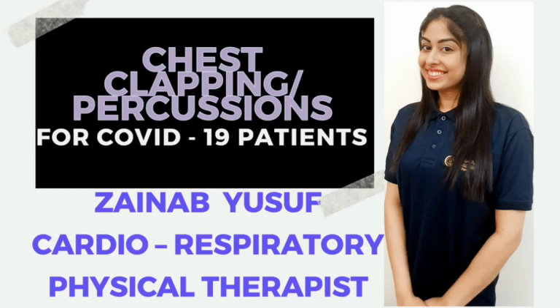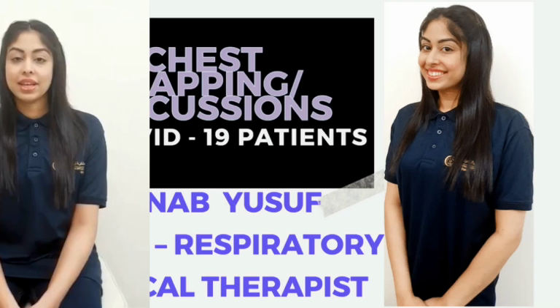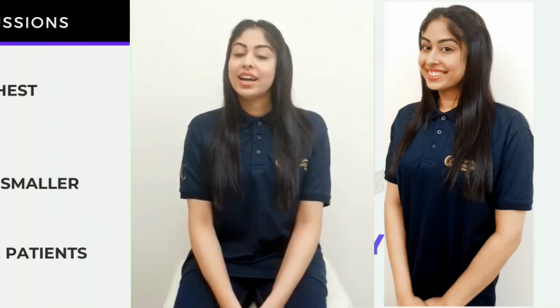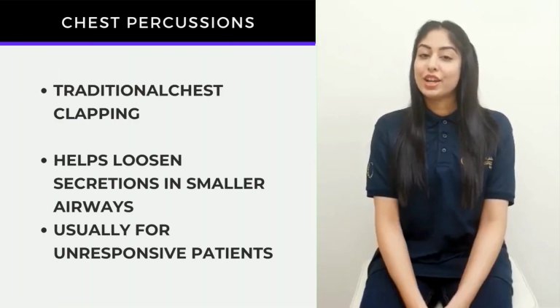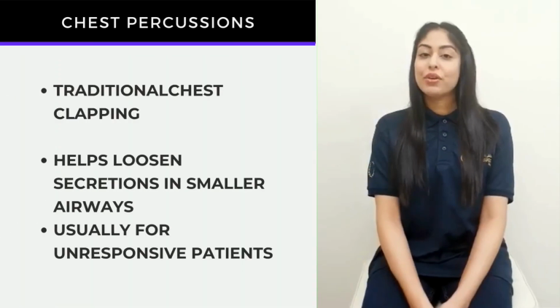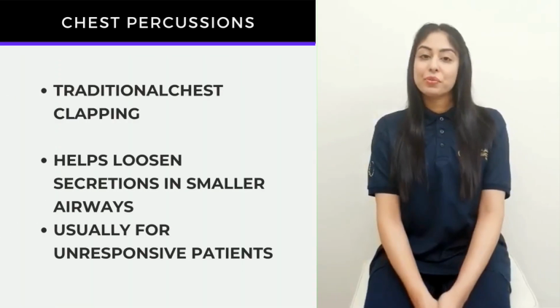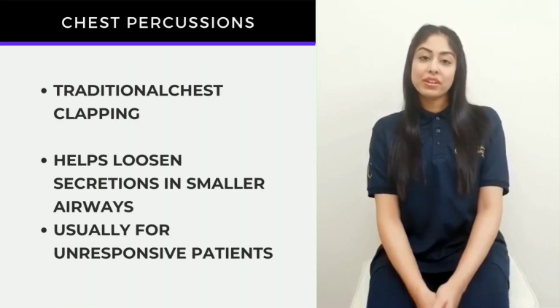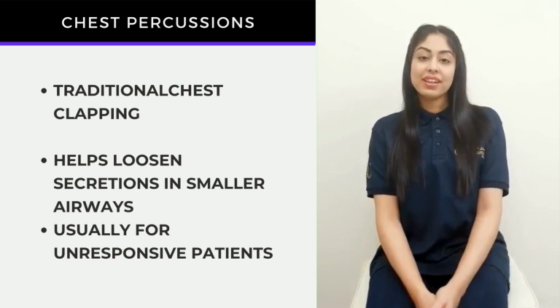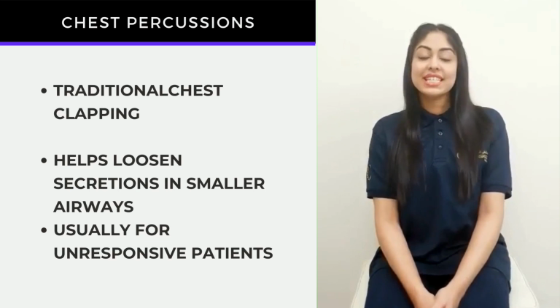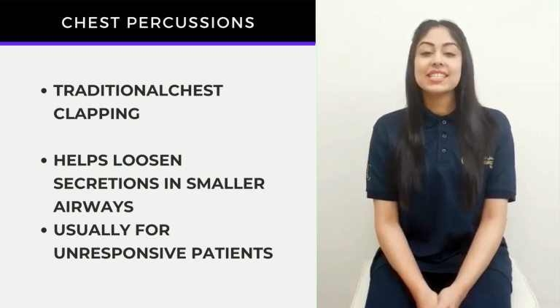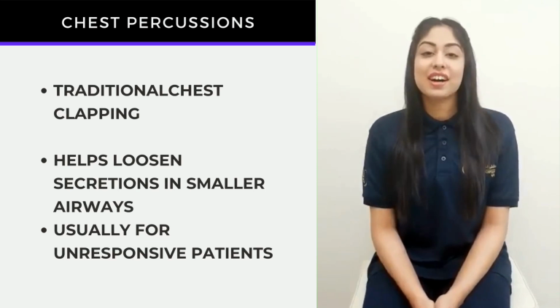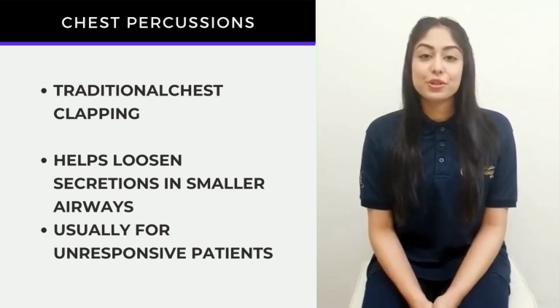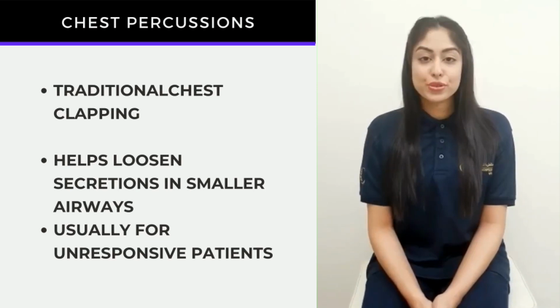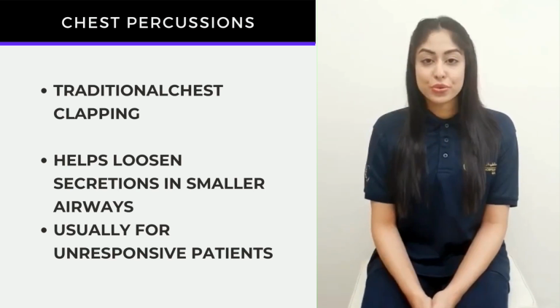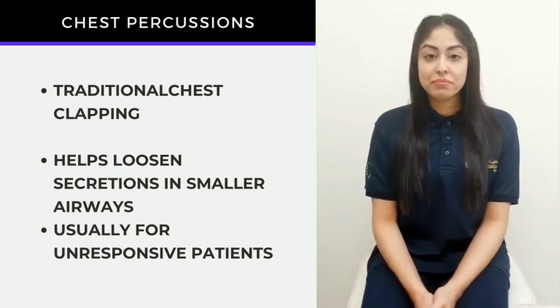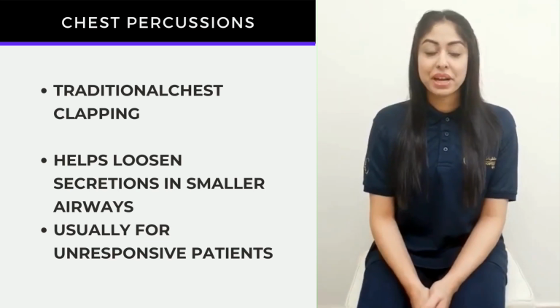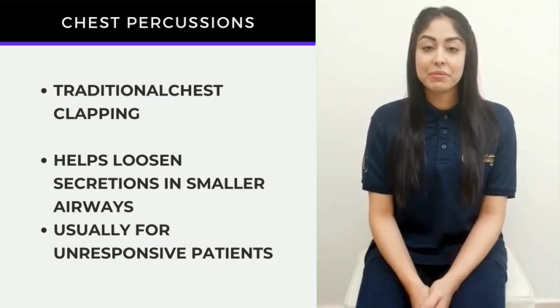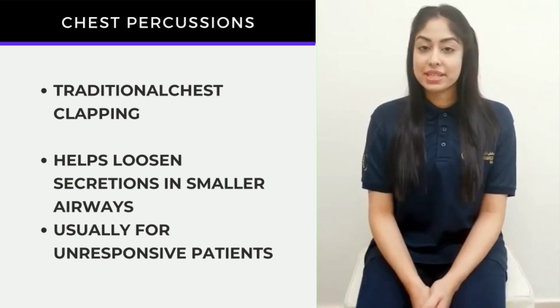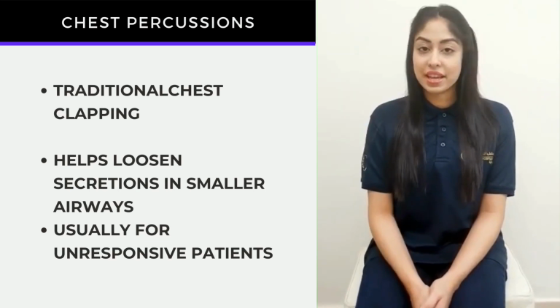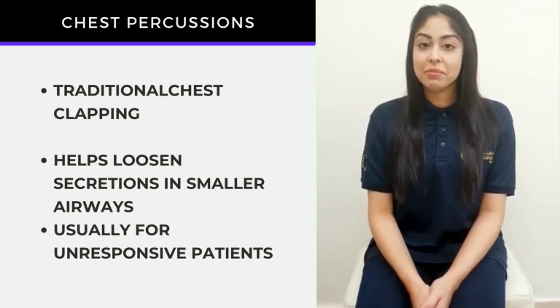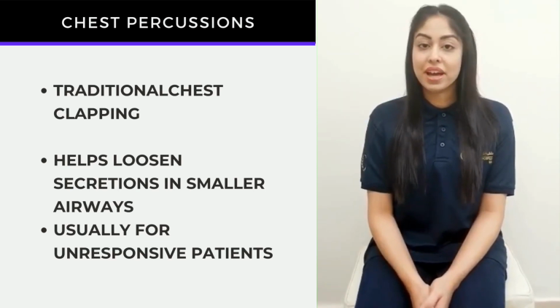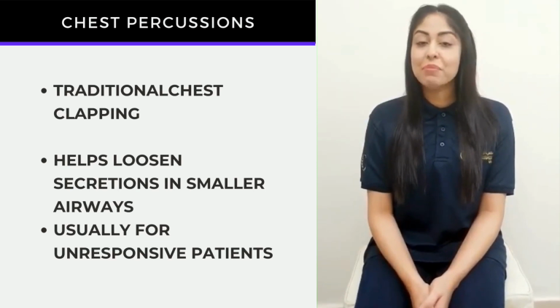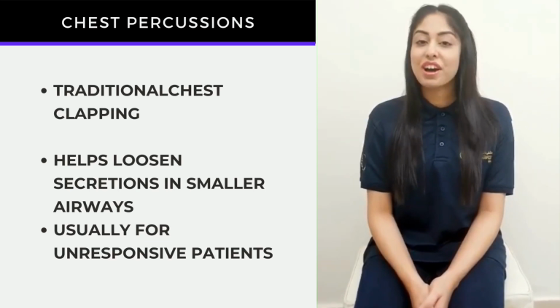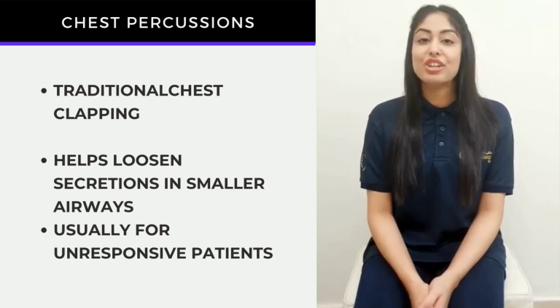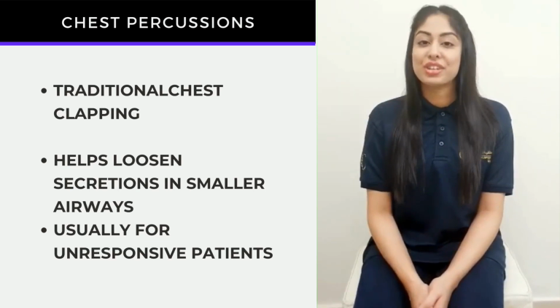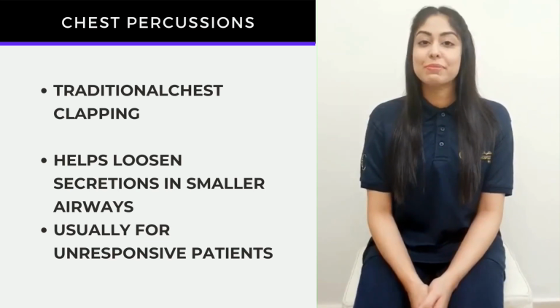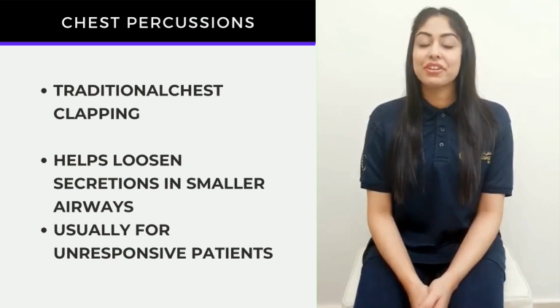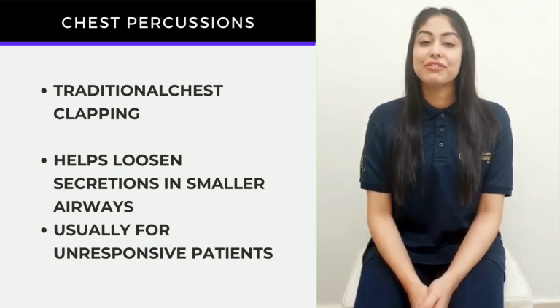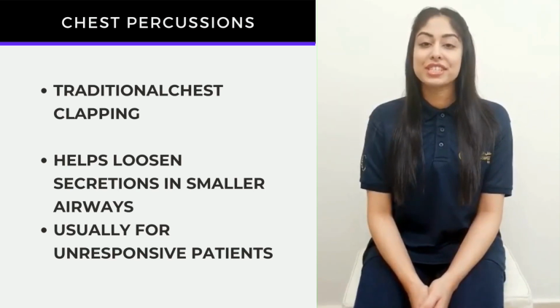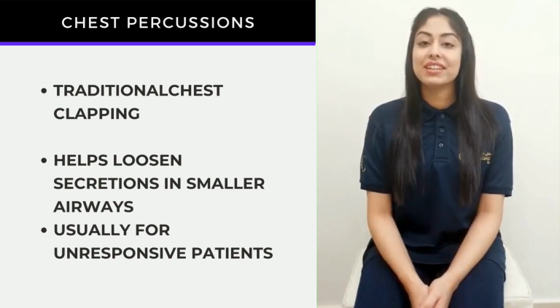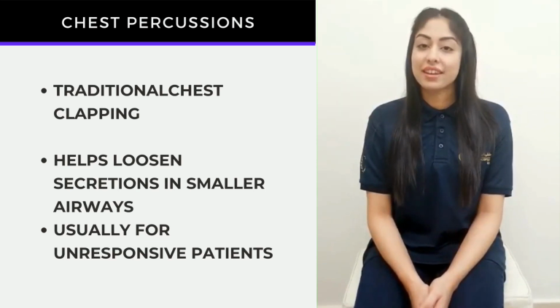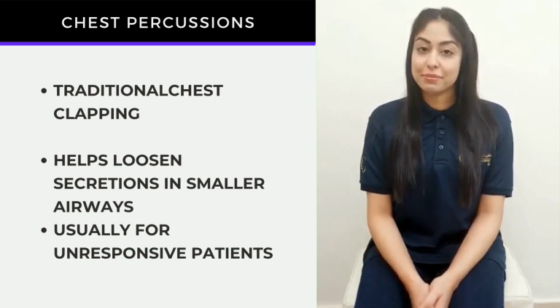Hello everyone, this is the Cardio Zone. My name is Zainab and I am a Cardio Respiratory Physical Therapist.